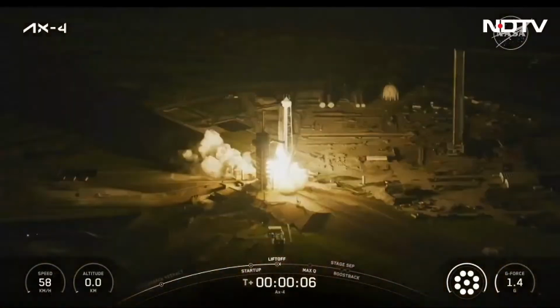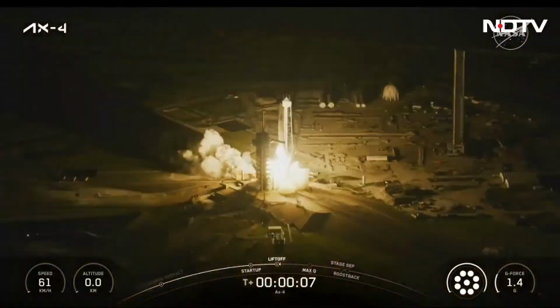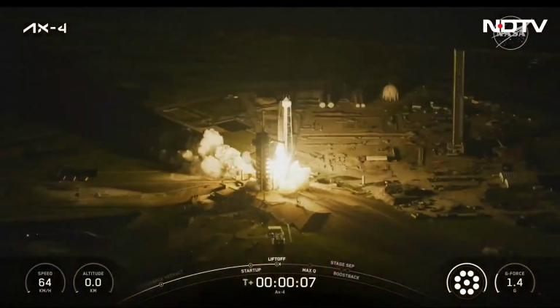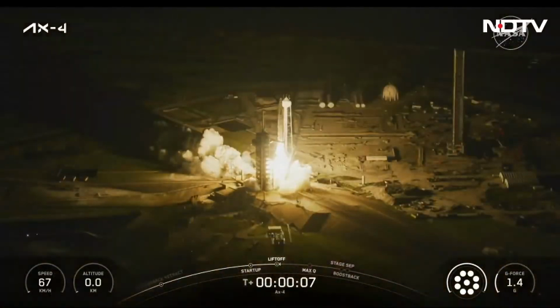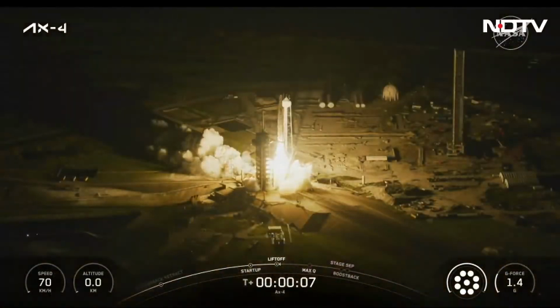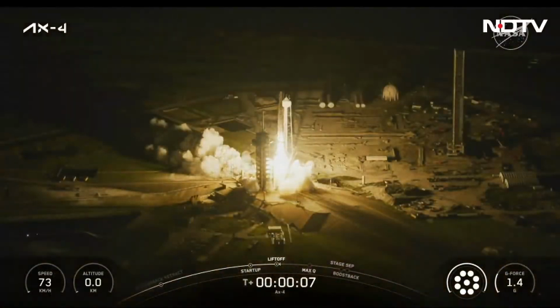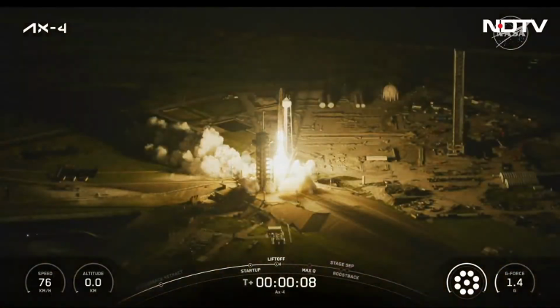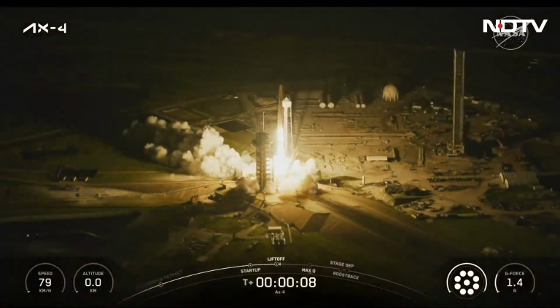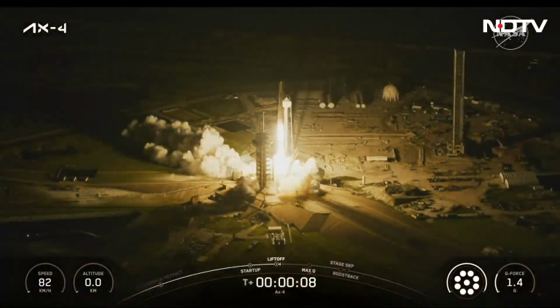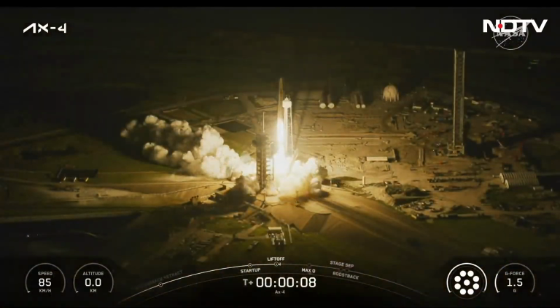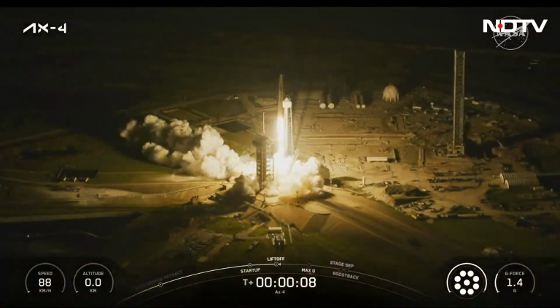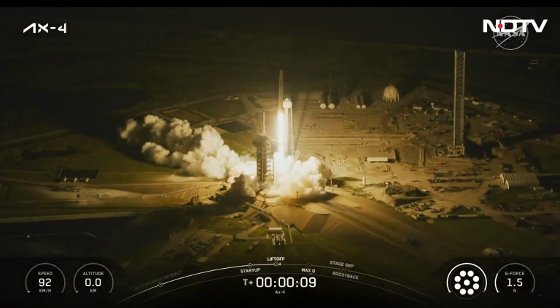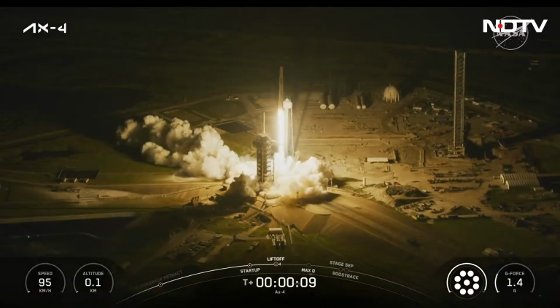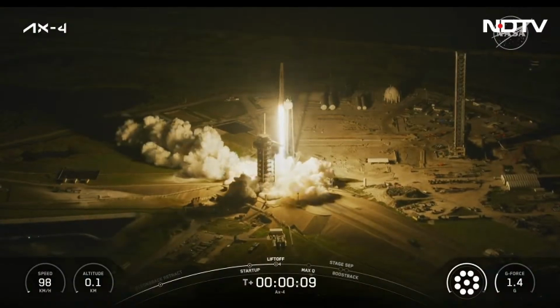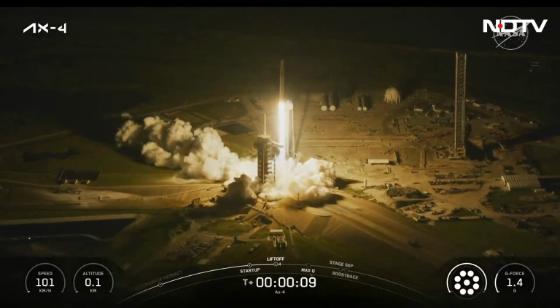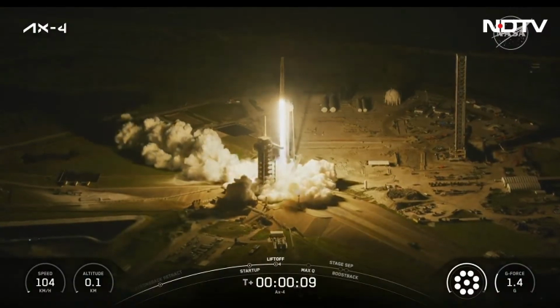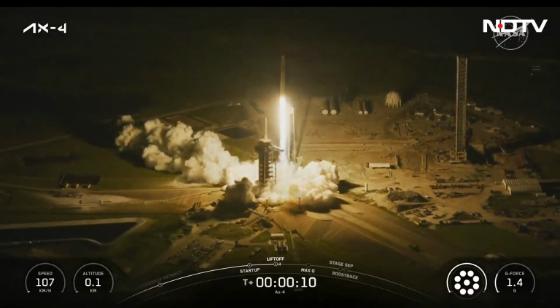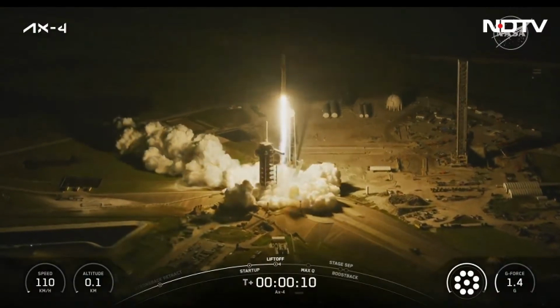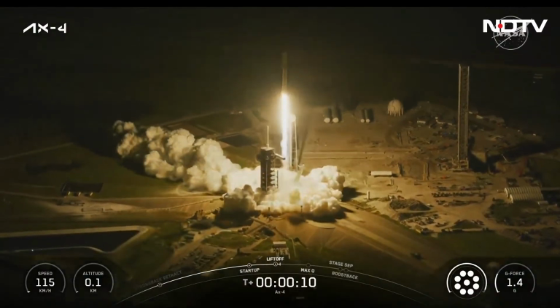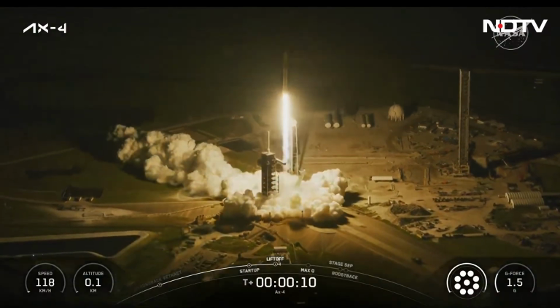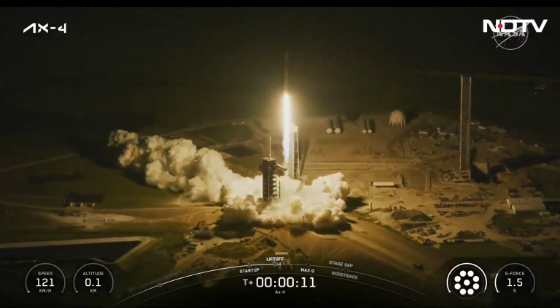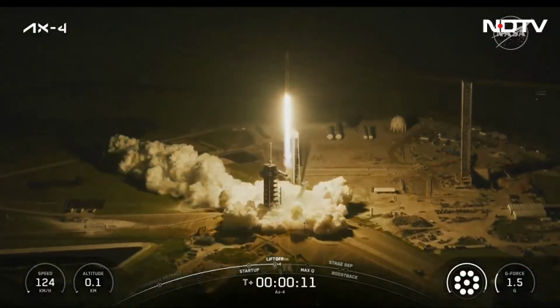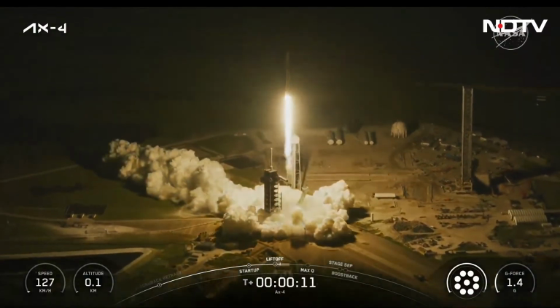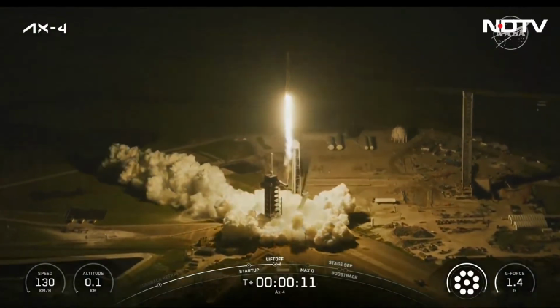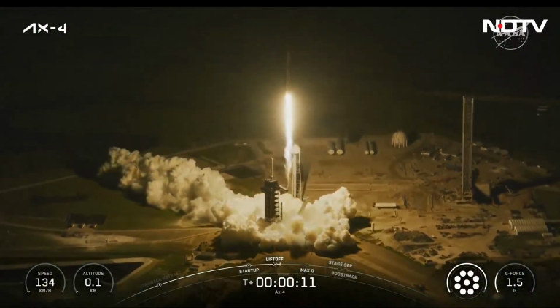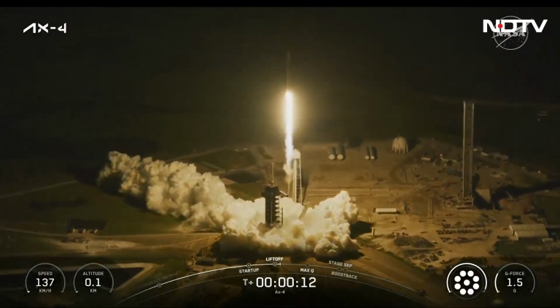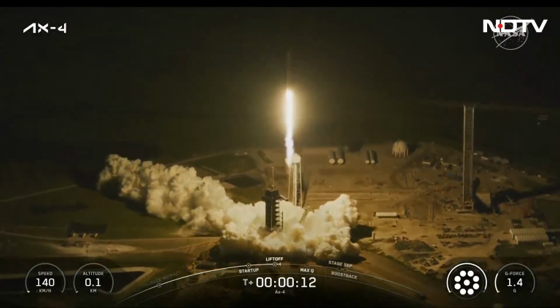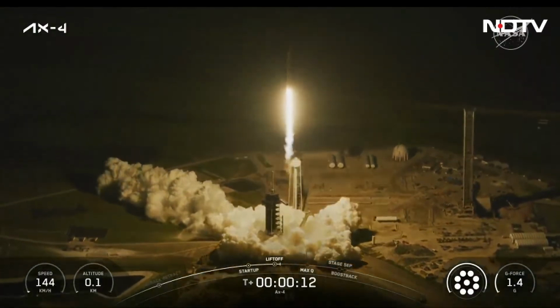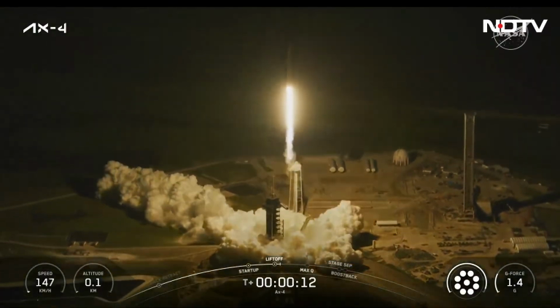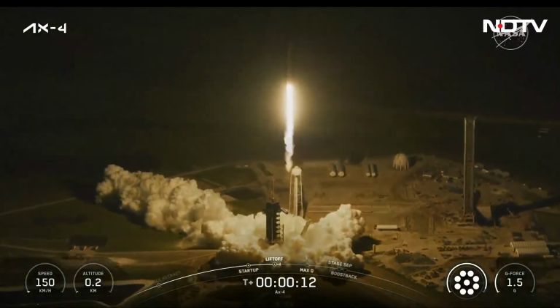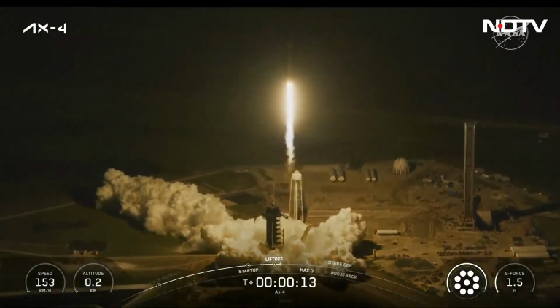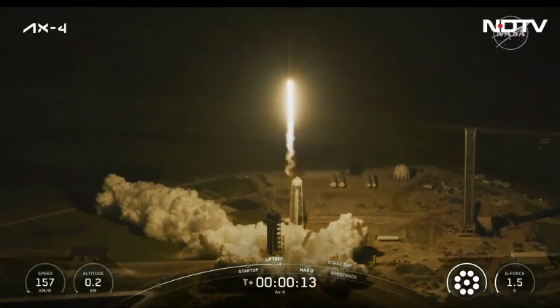For three nations, a new chapter in space takes flight. Godspeed AX-4.